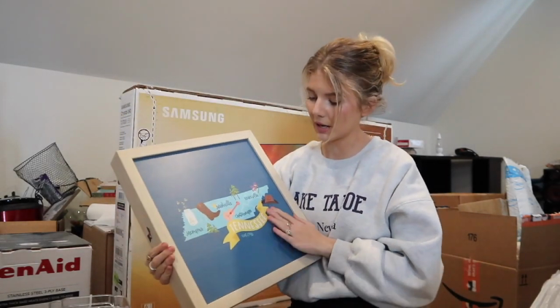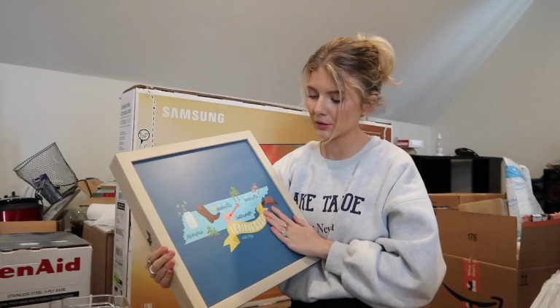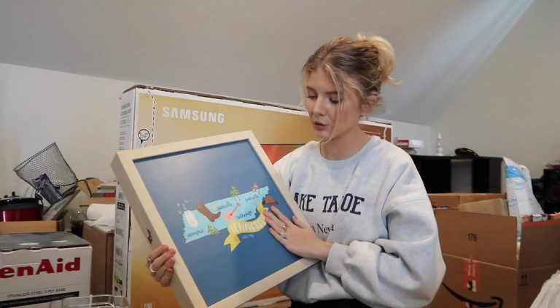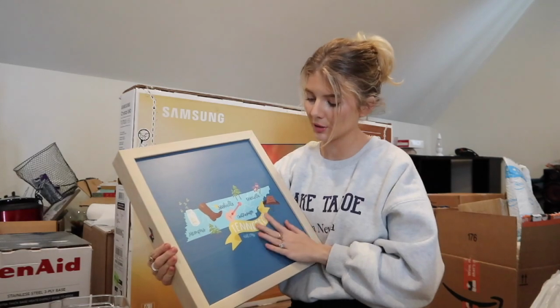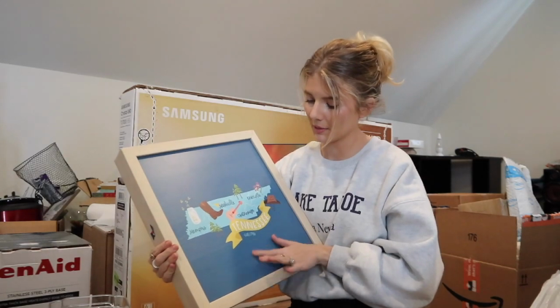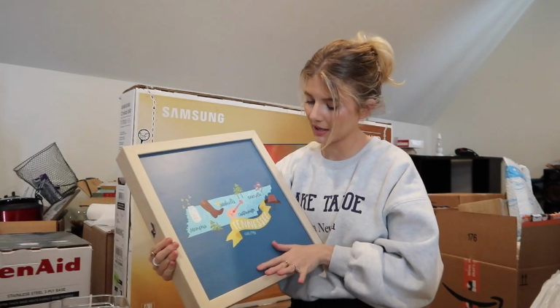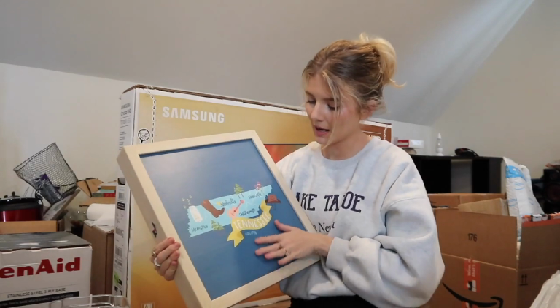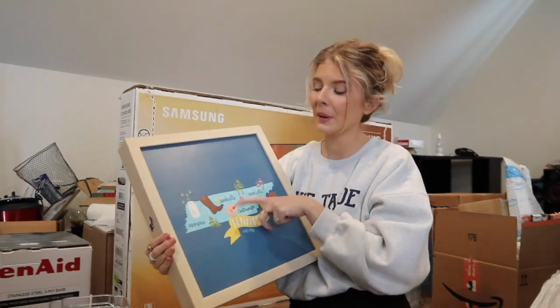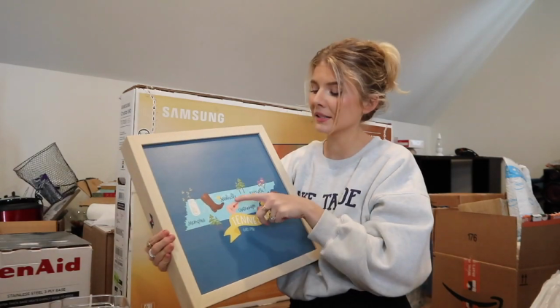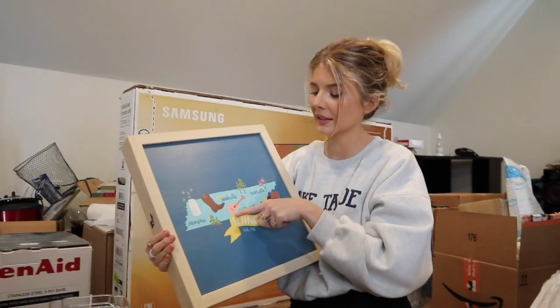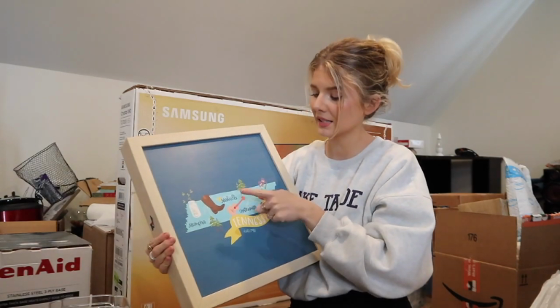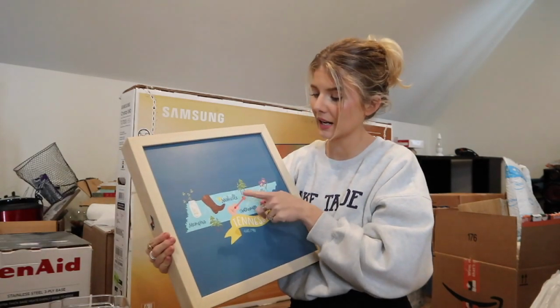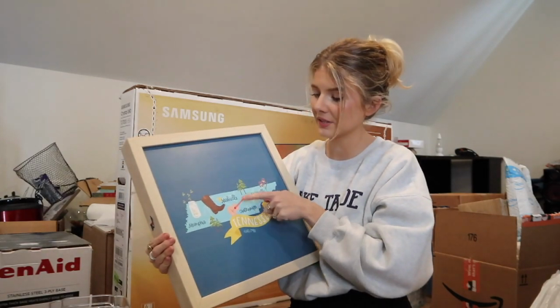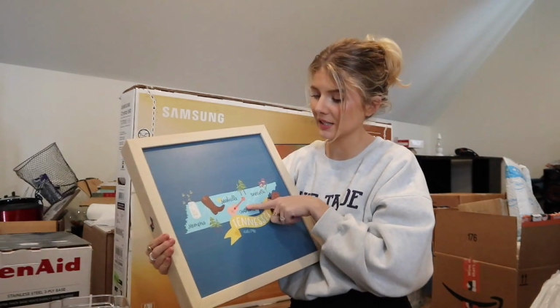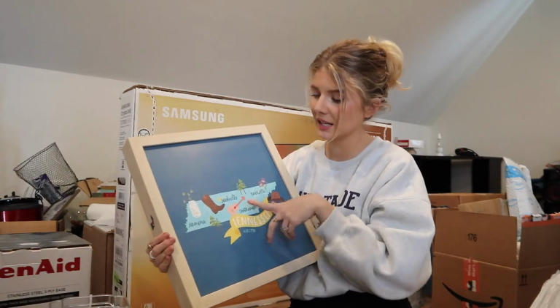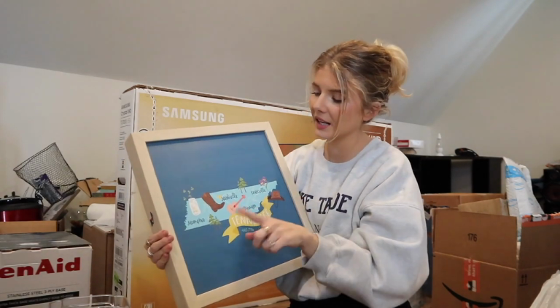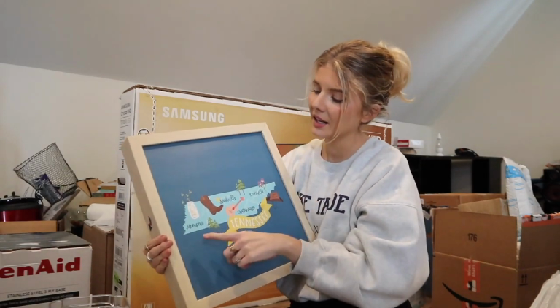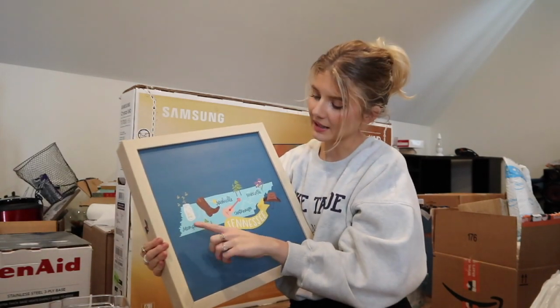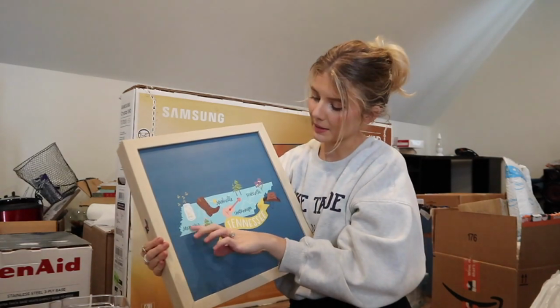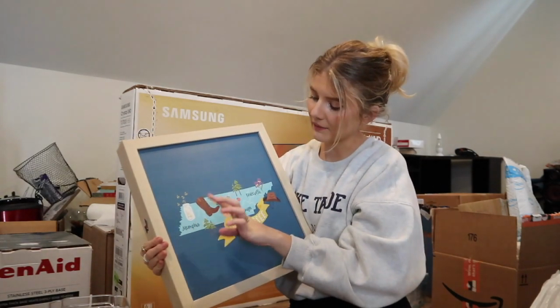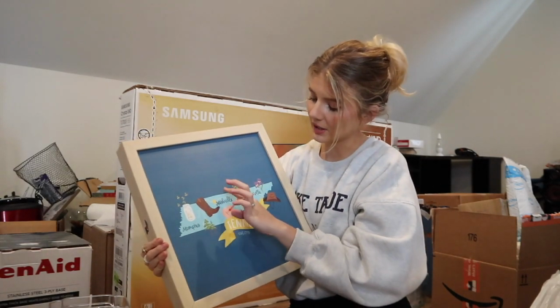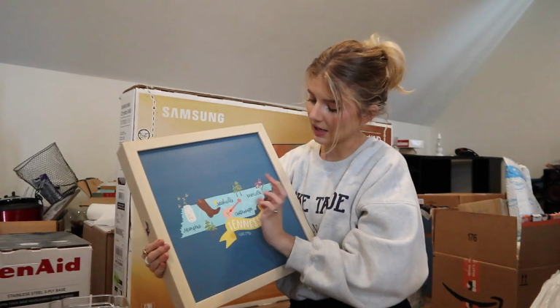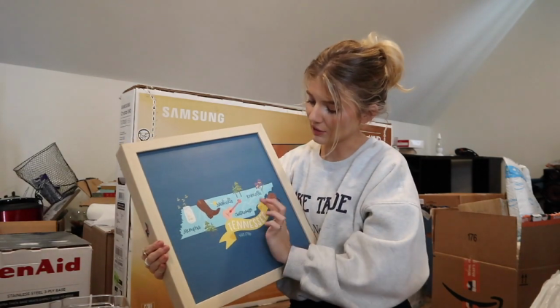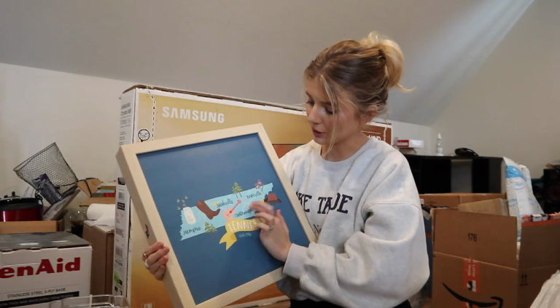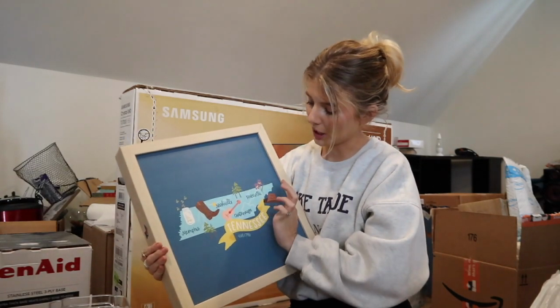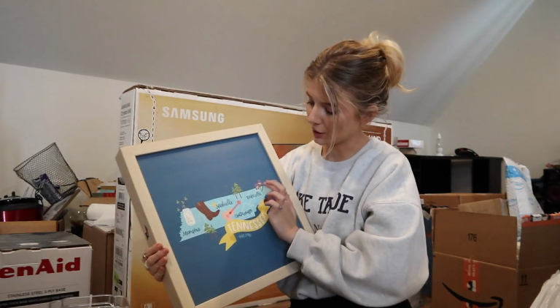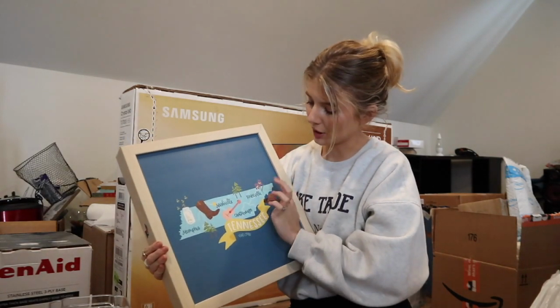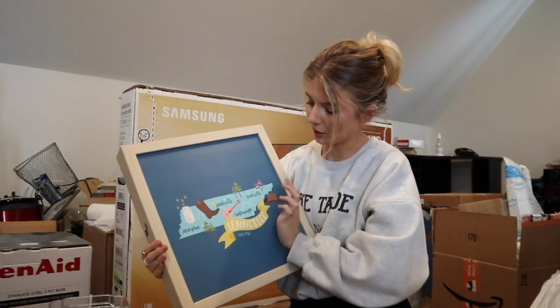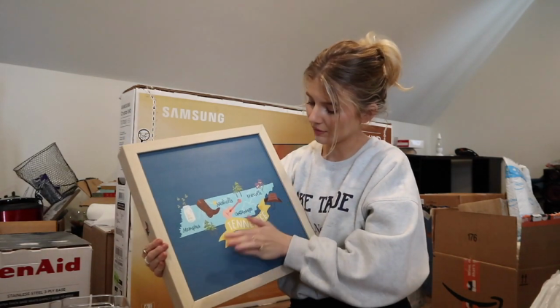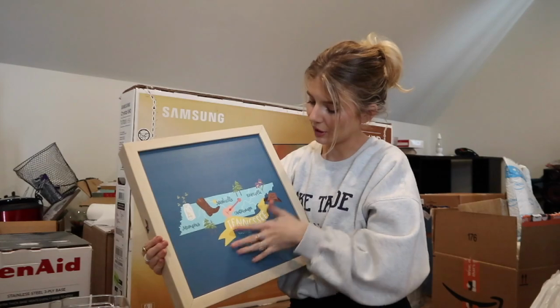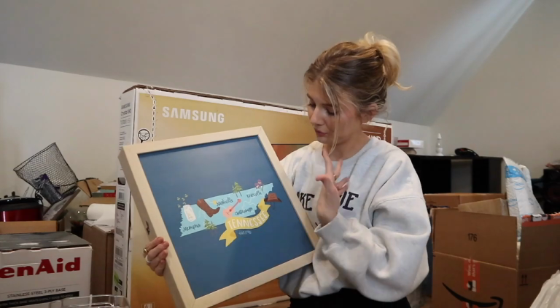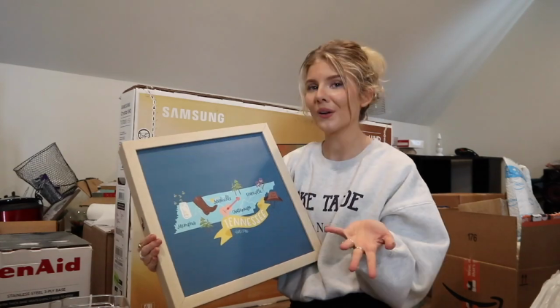My mom got me this for Christmas - maybe we can put it in one of the guest rooms. It's the state of Tennessee with Memphis, Nashville, Chattanooga, and Knoxville on it.